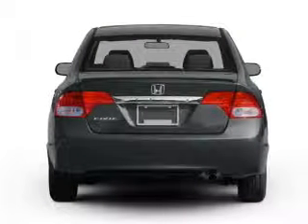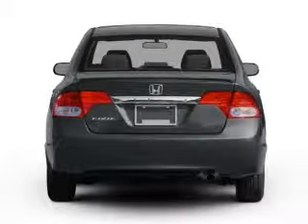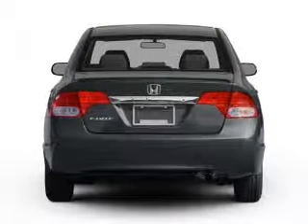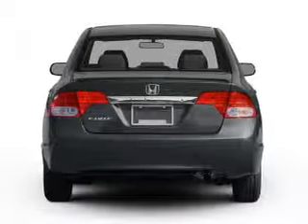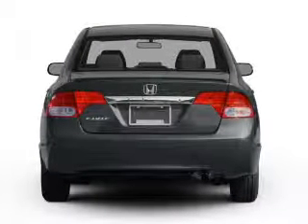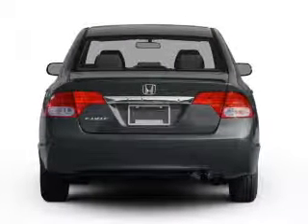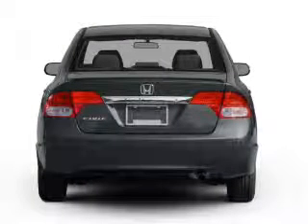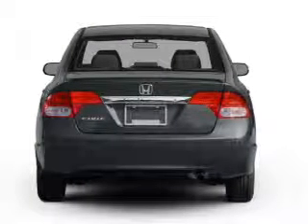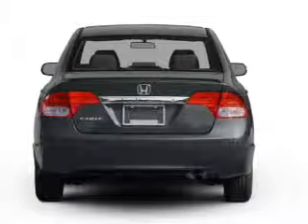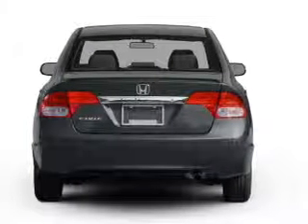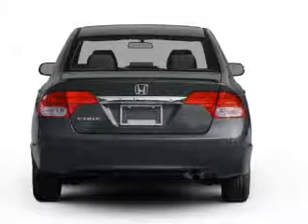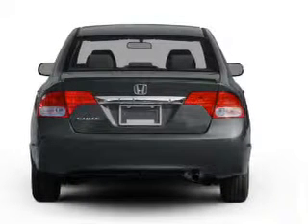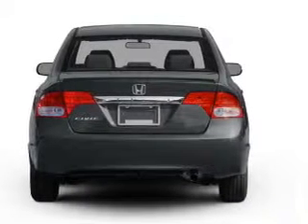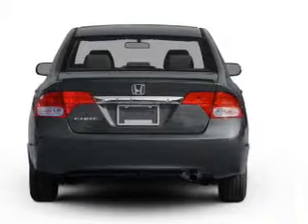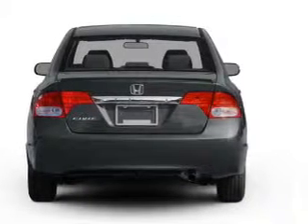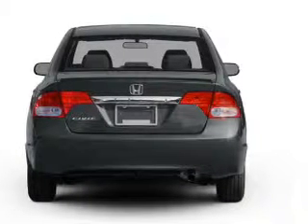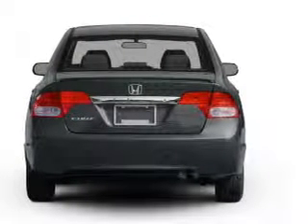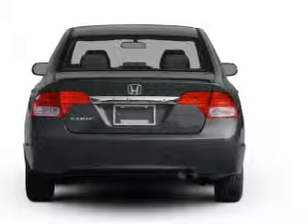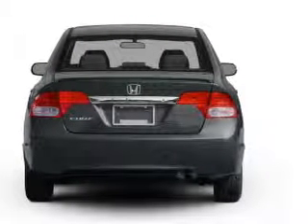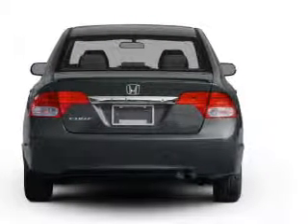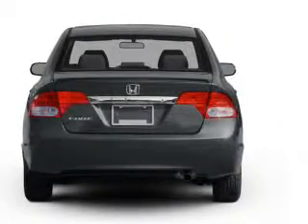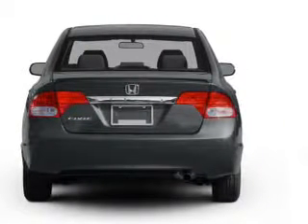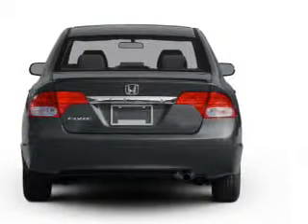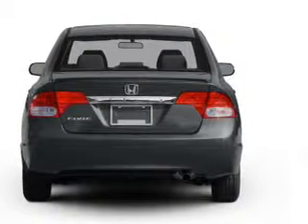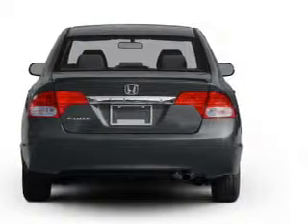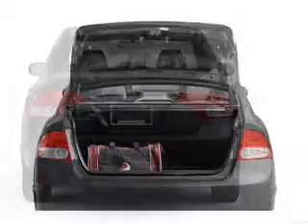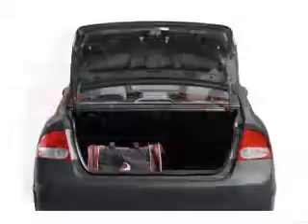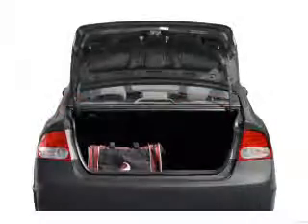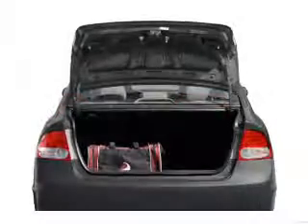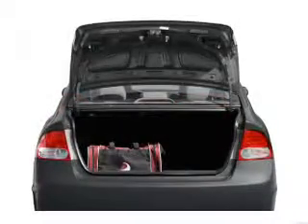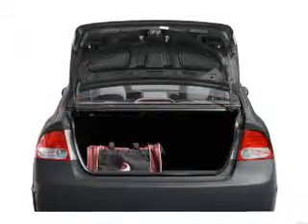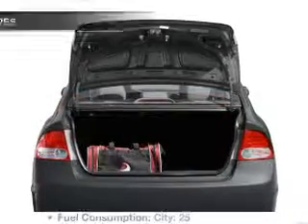Premium wheels give a more luxurious look. The anti-lock braking system will keep you safe on the road.